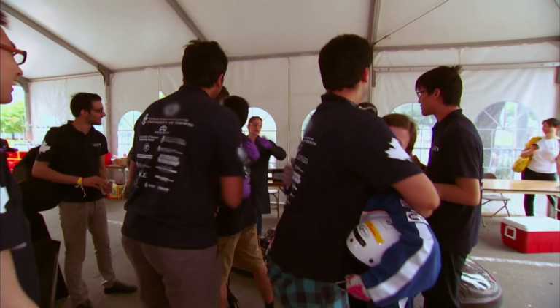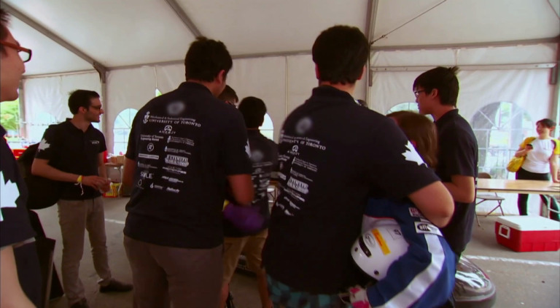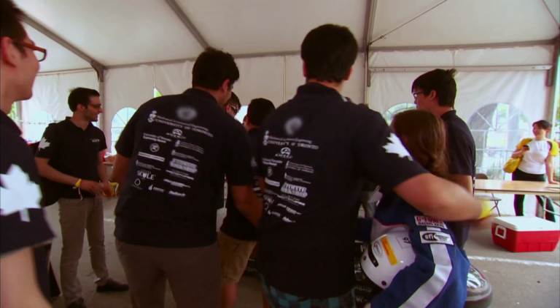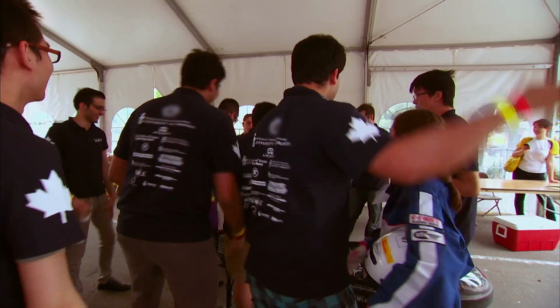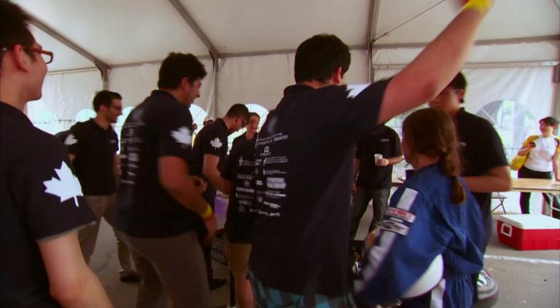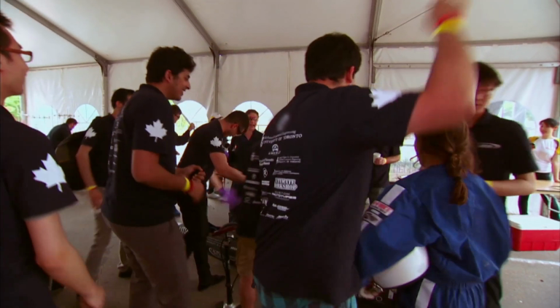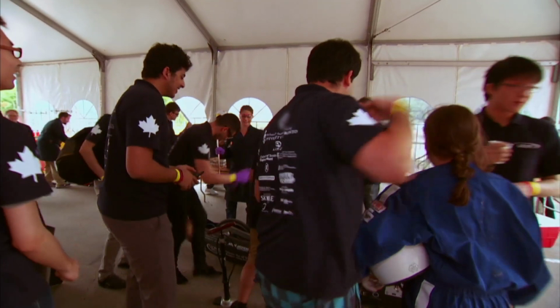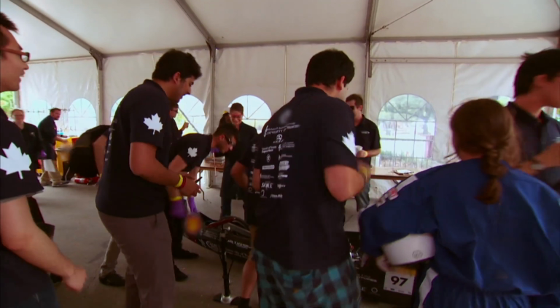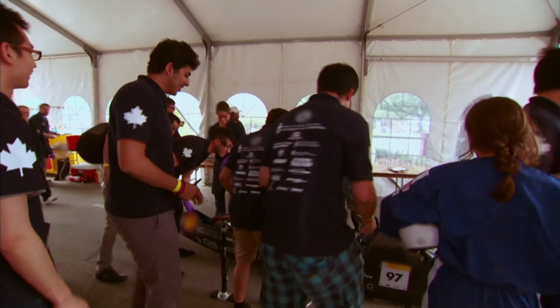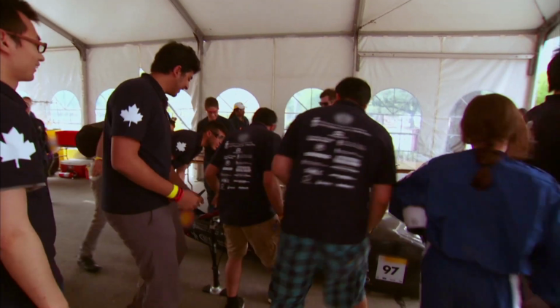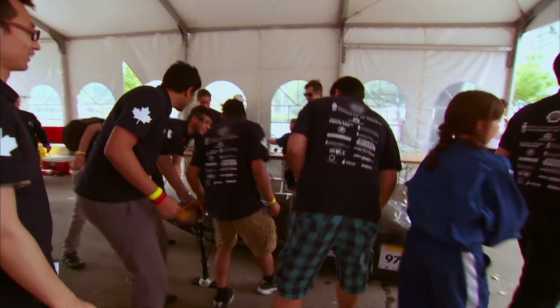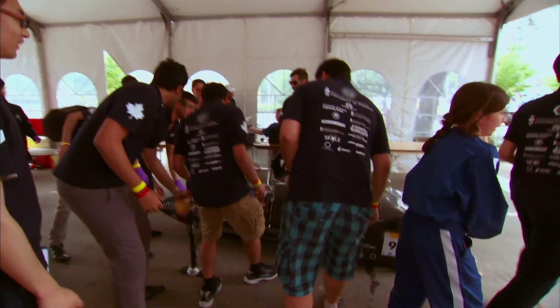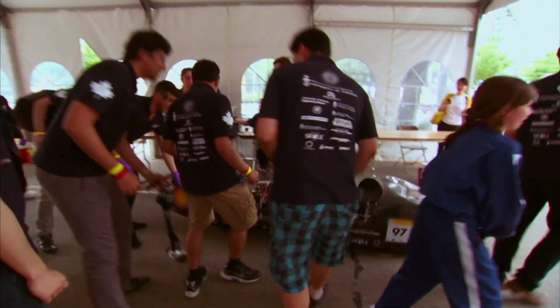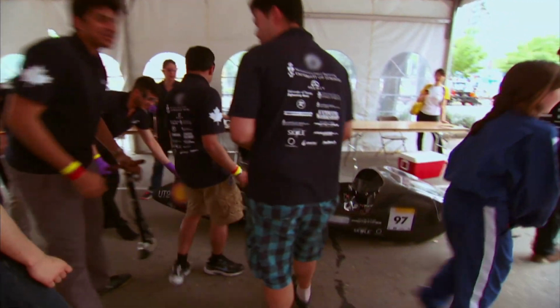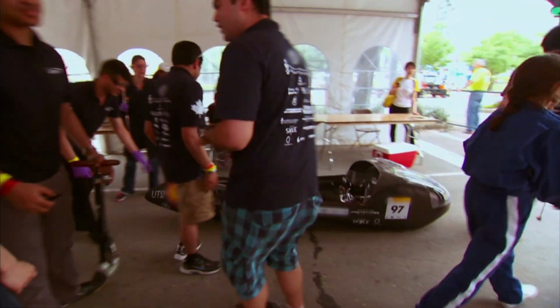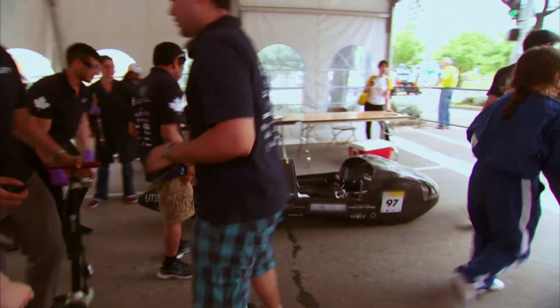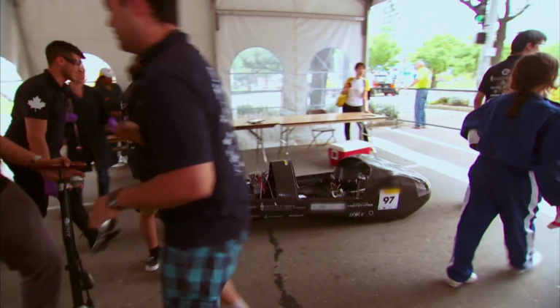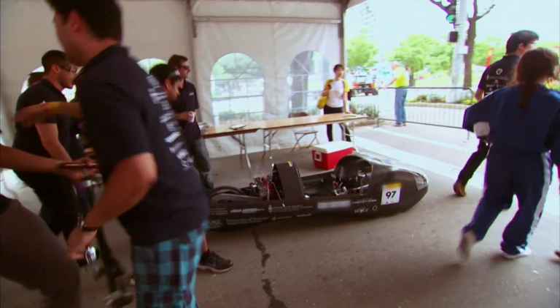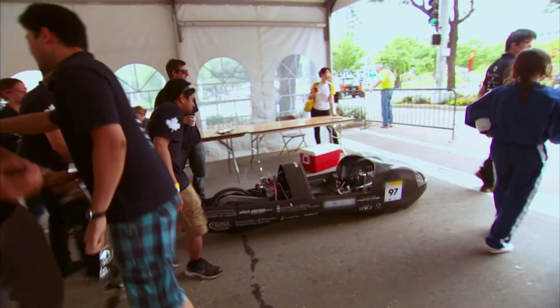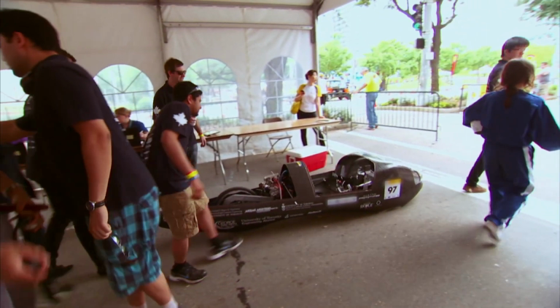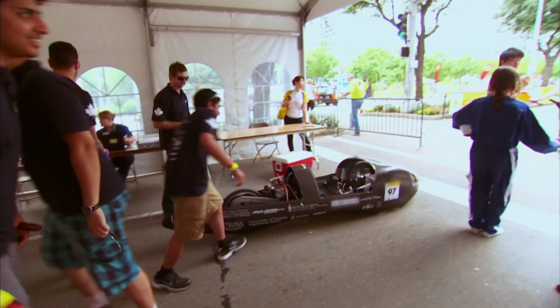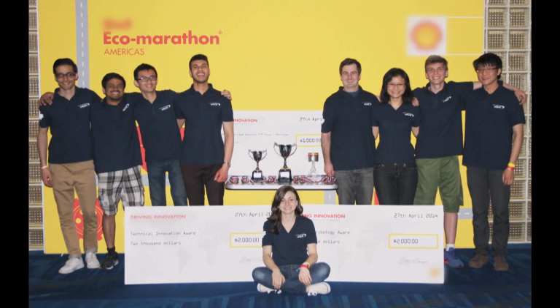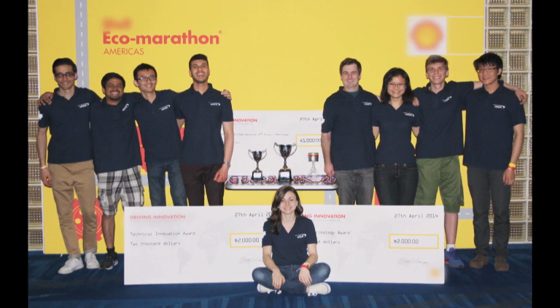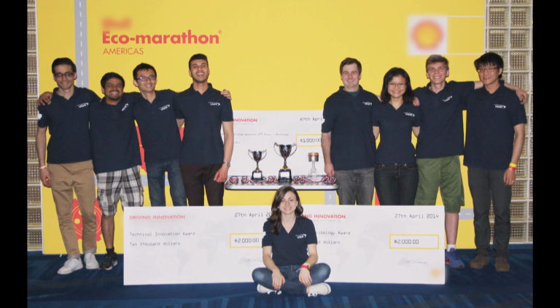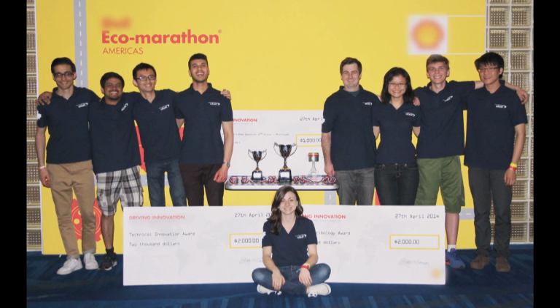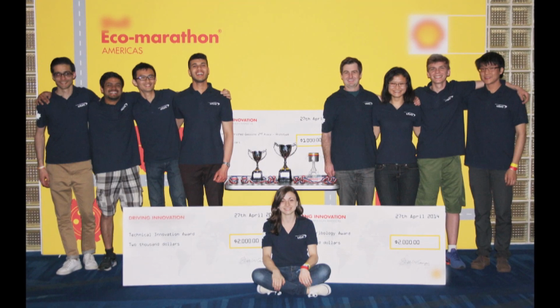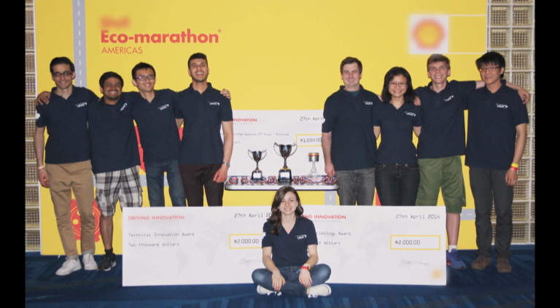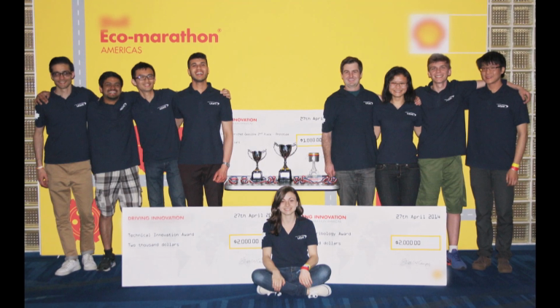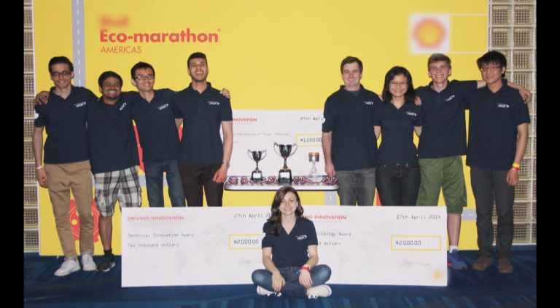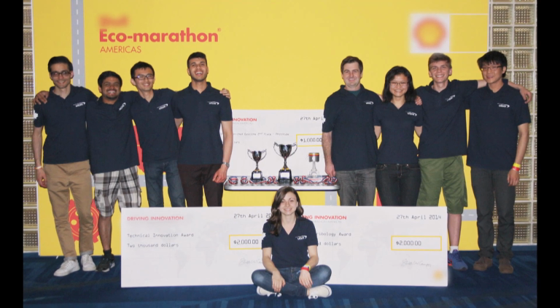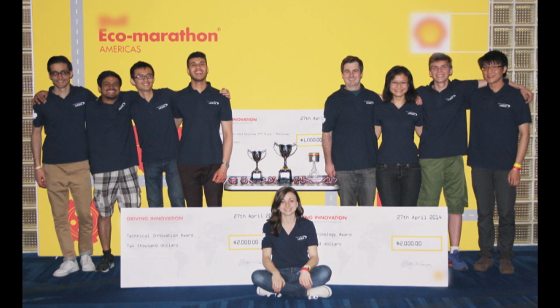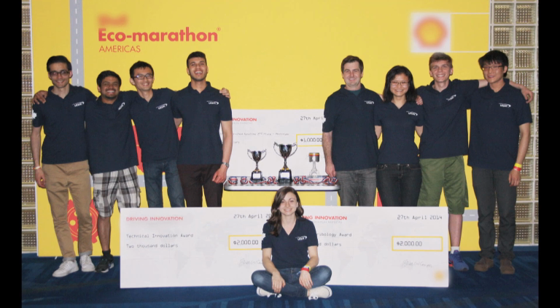She must feel right at home because she and the team are racing again this year, trying to hit a new record: 4,000 miles per gallon.